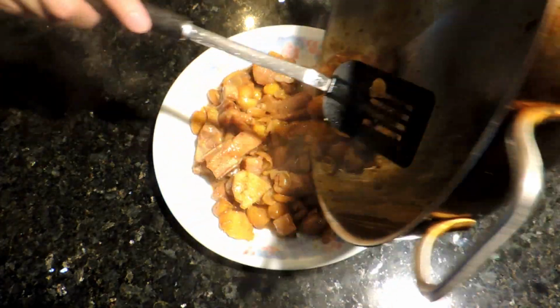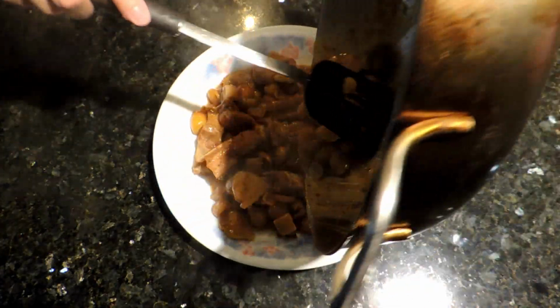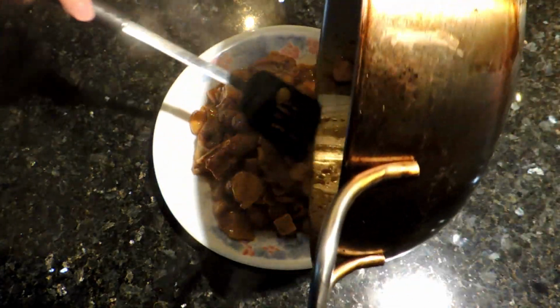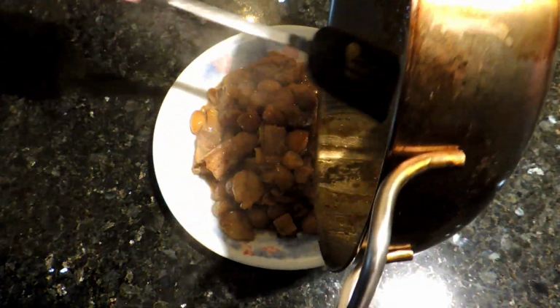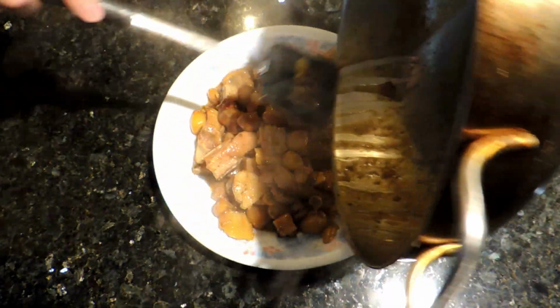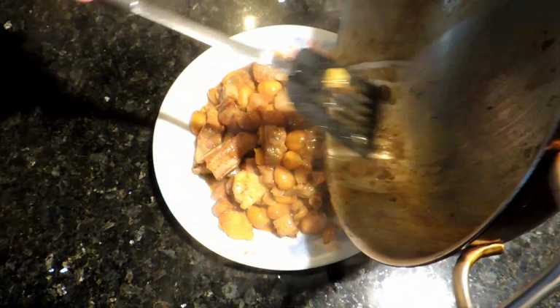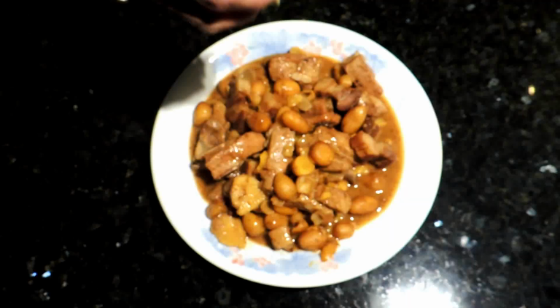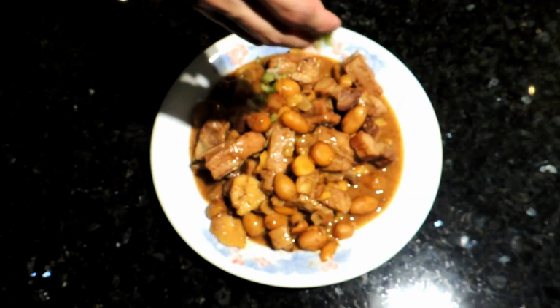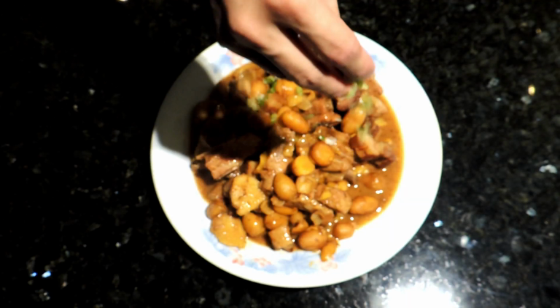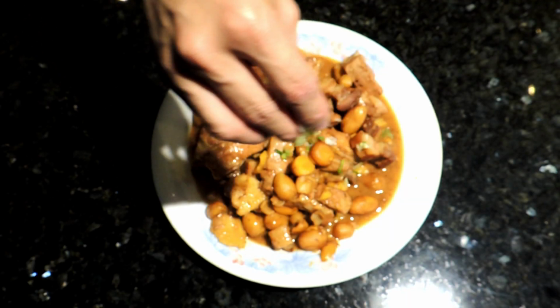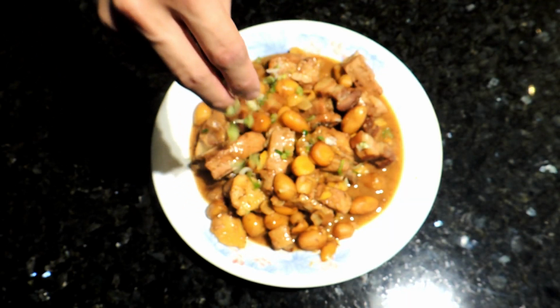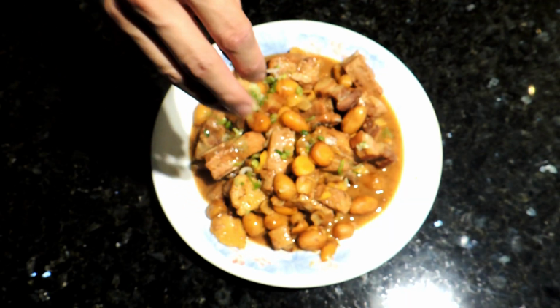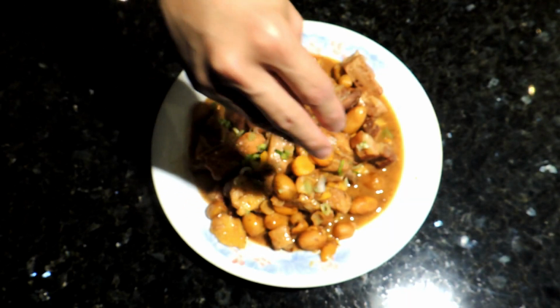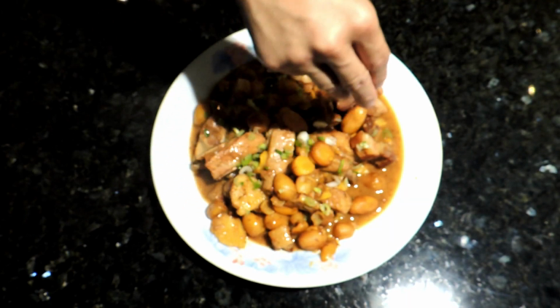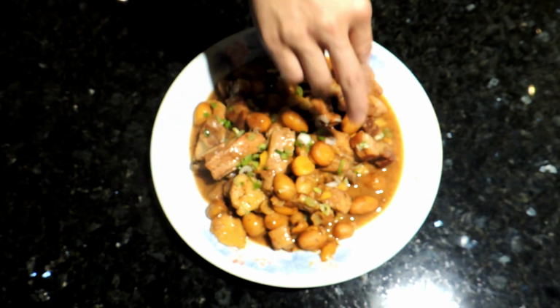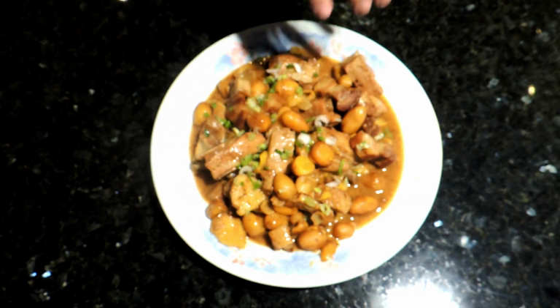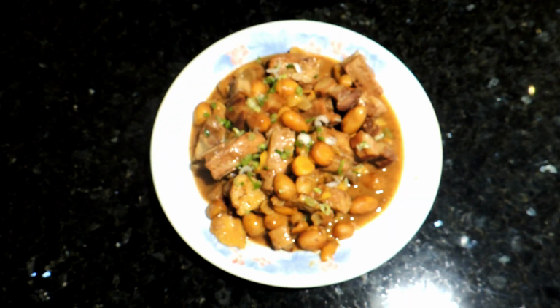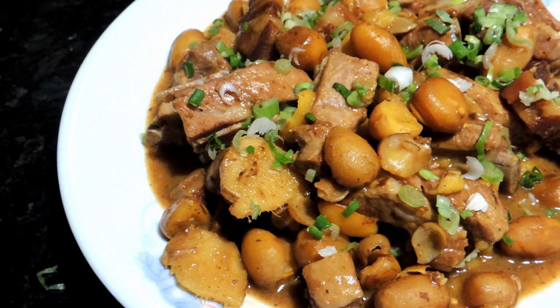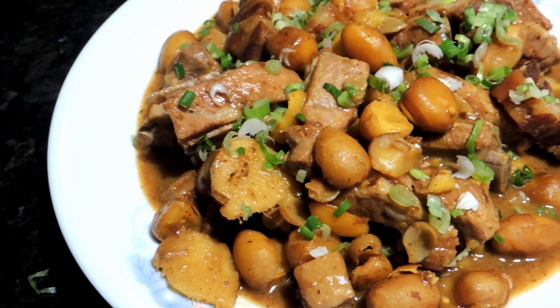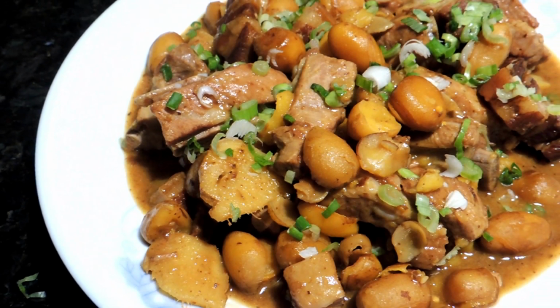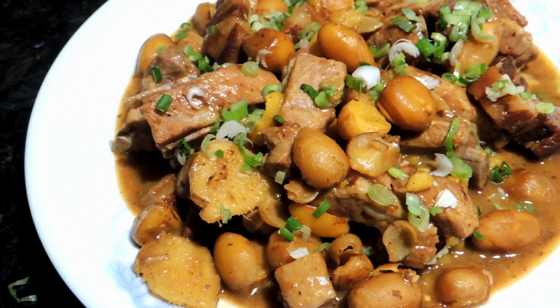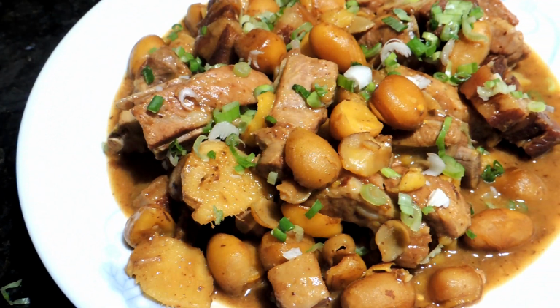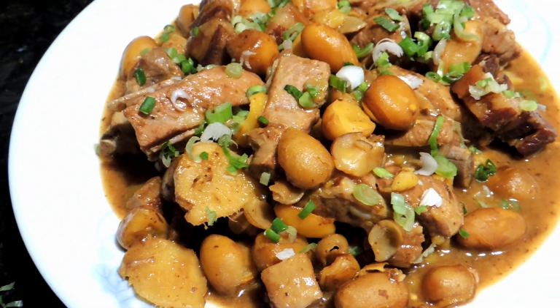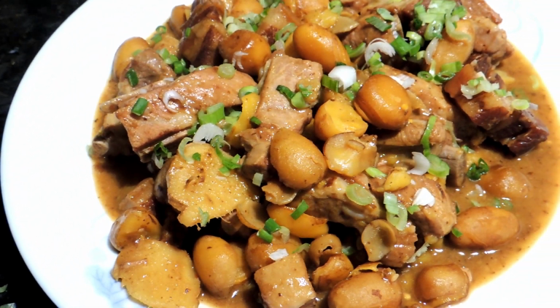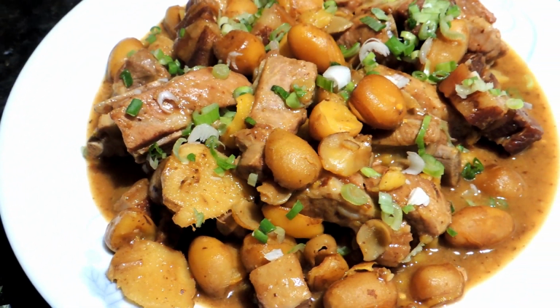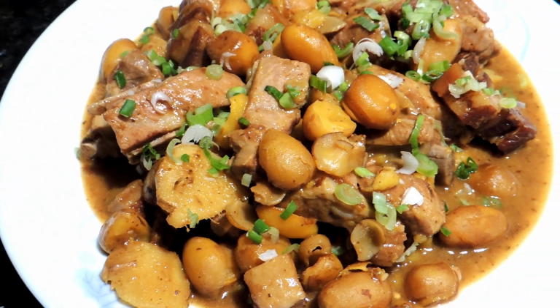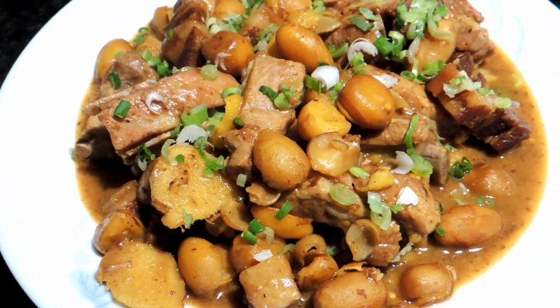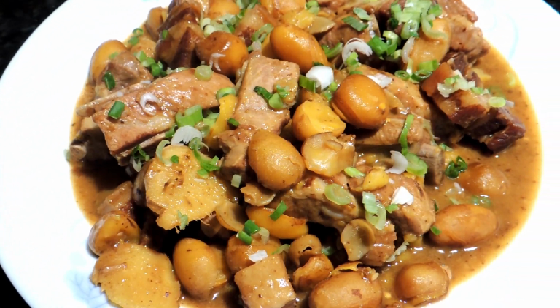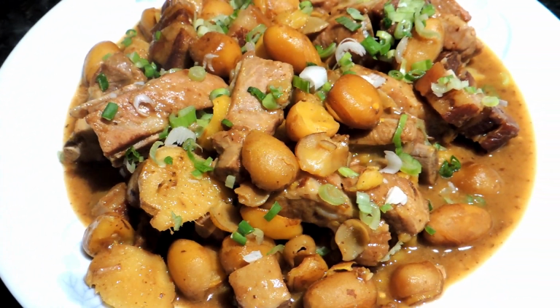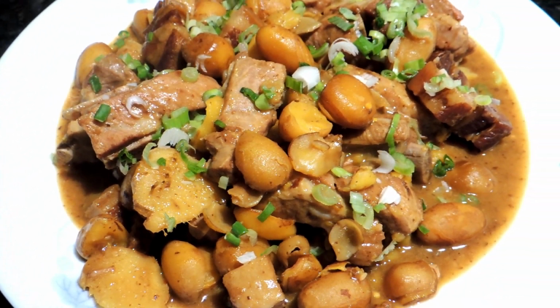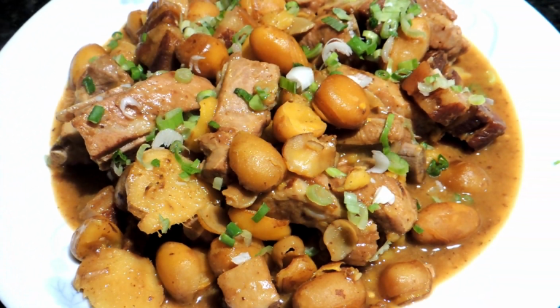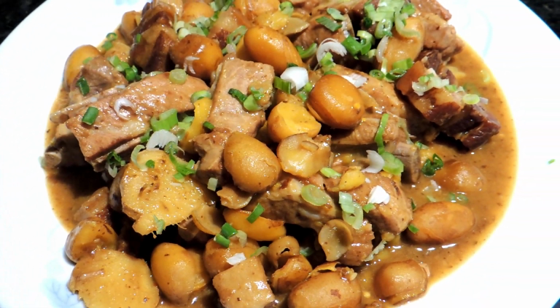We'll just sprinkle some spring onion as garnish. Look how beautiful this dish looks.